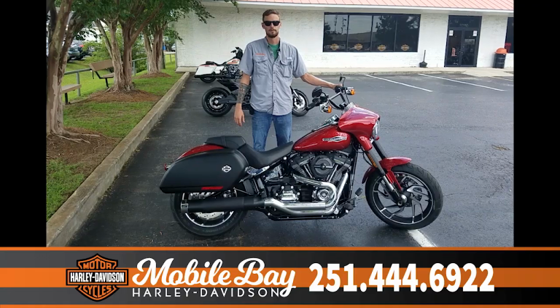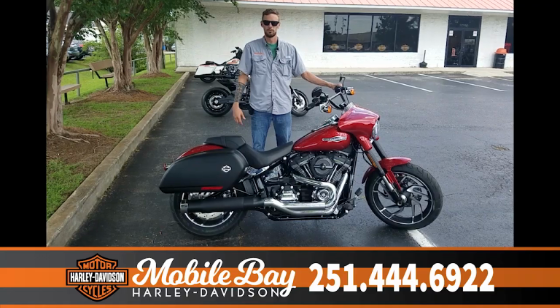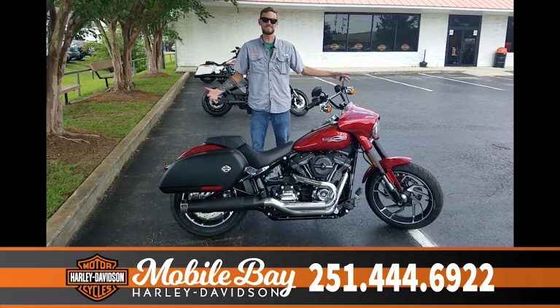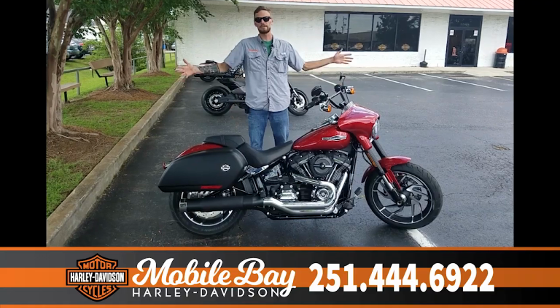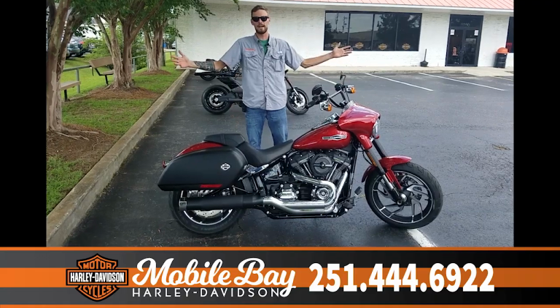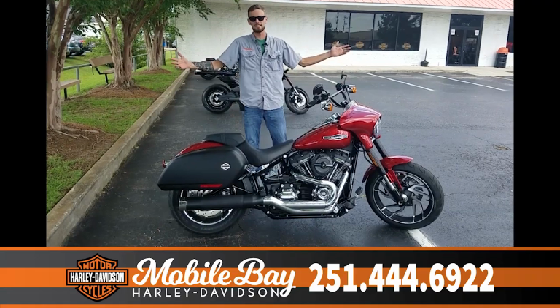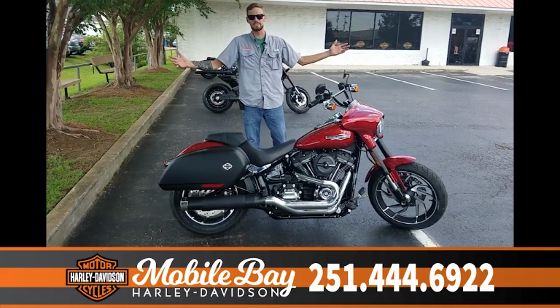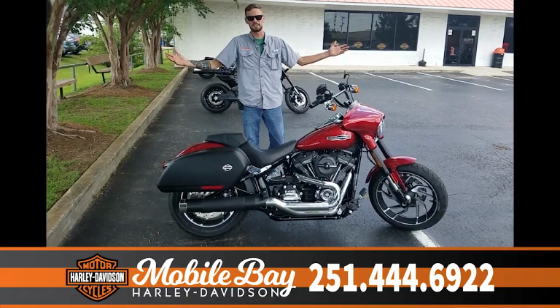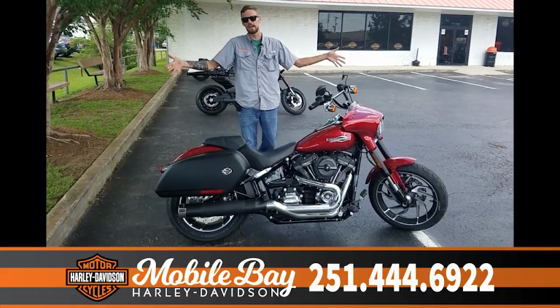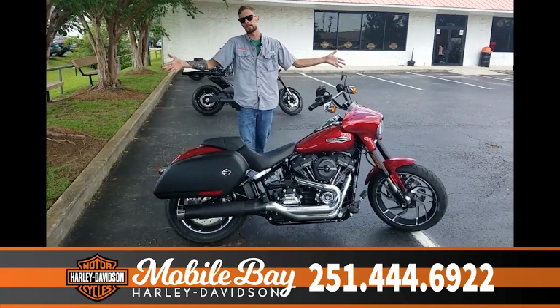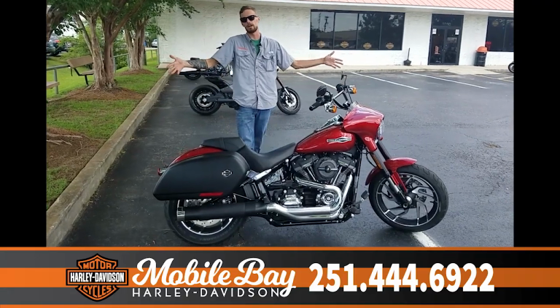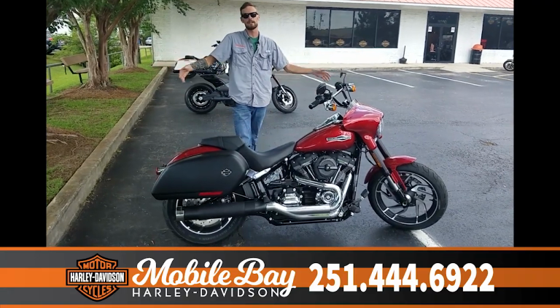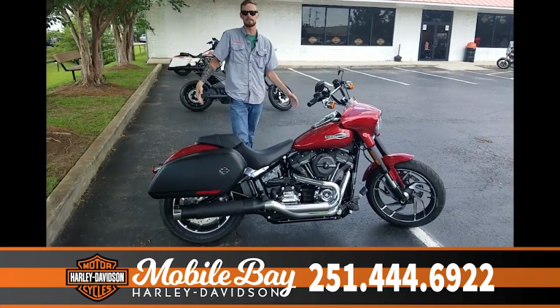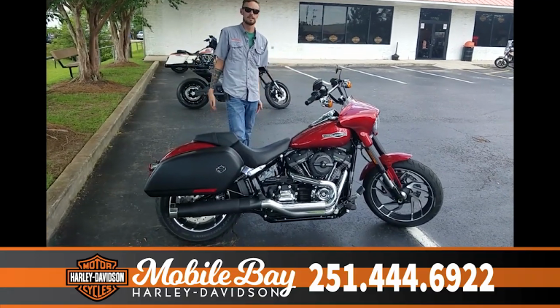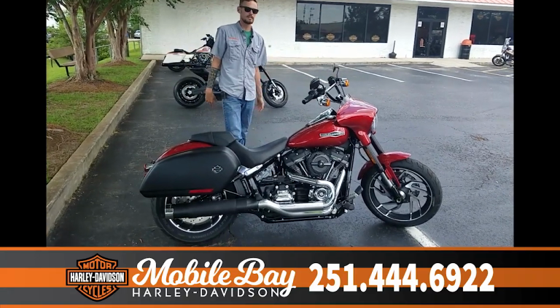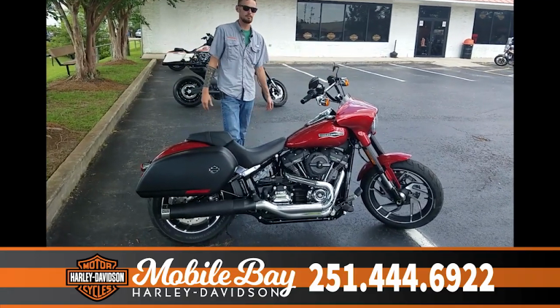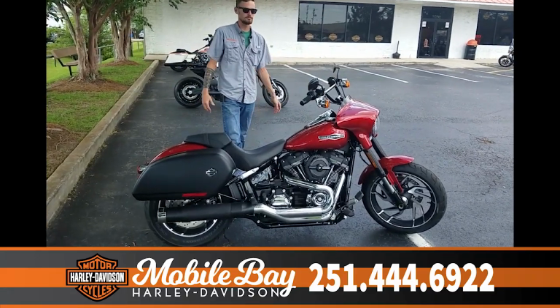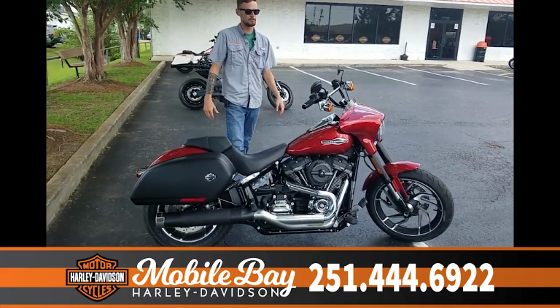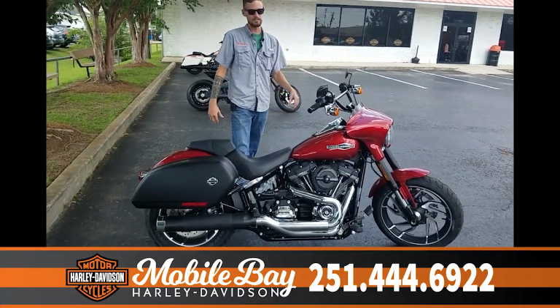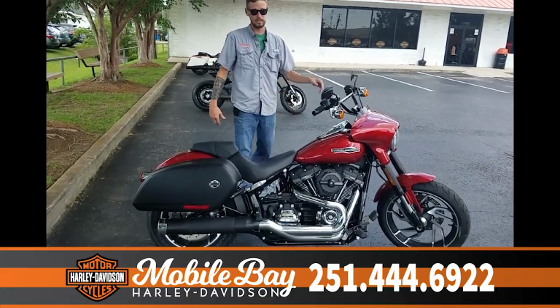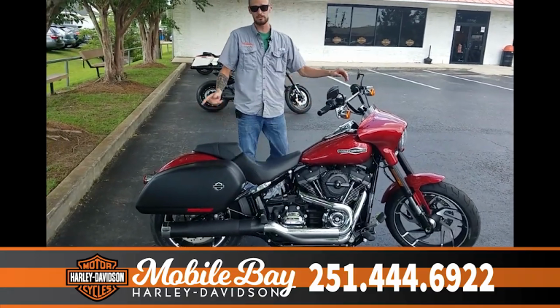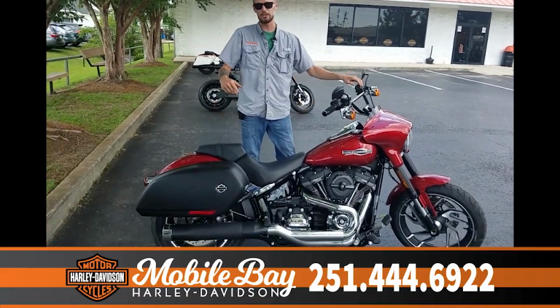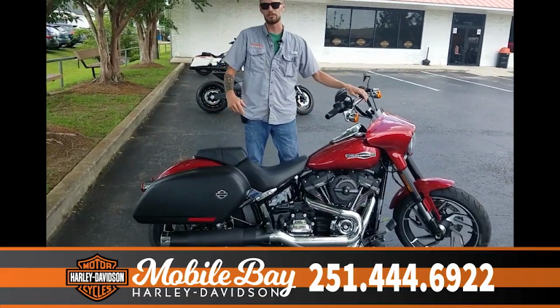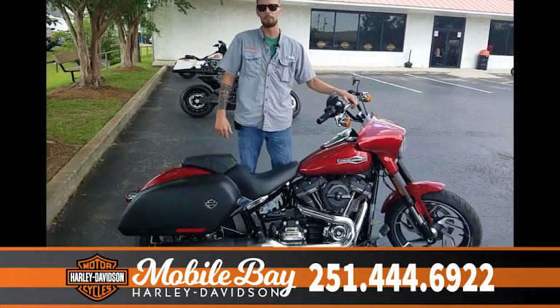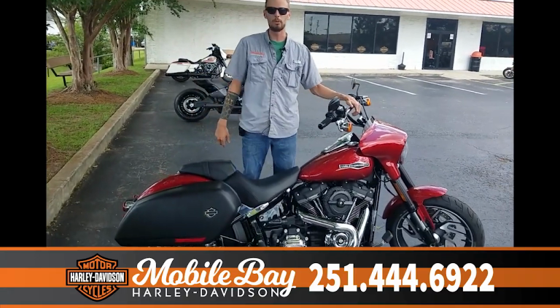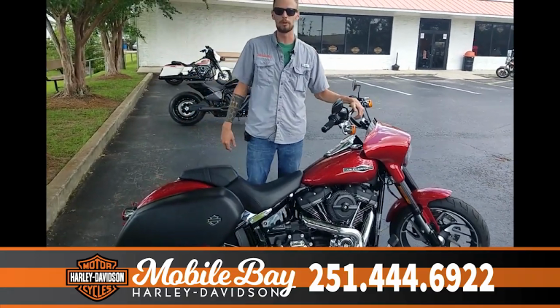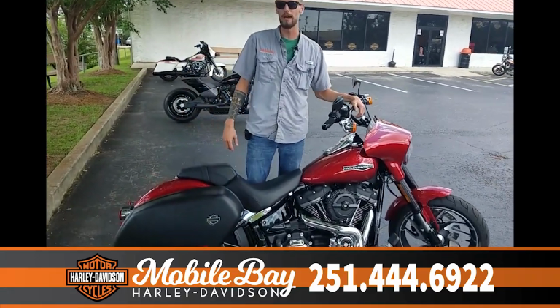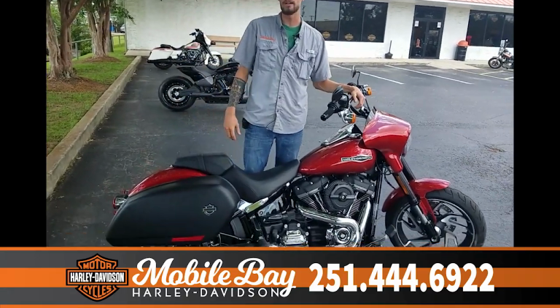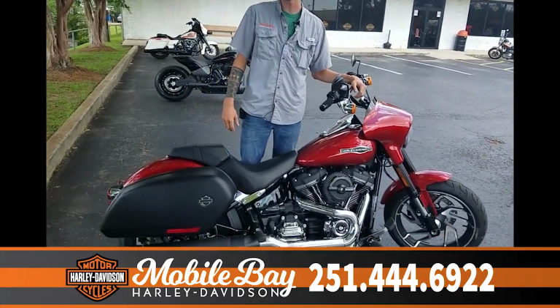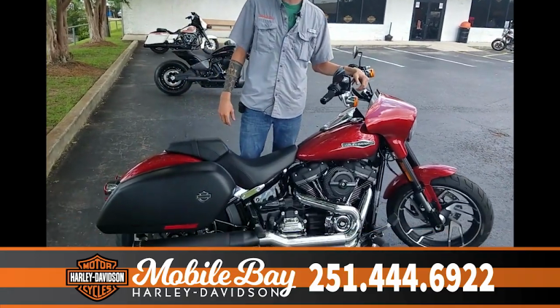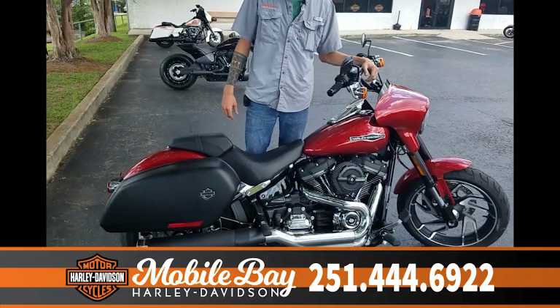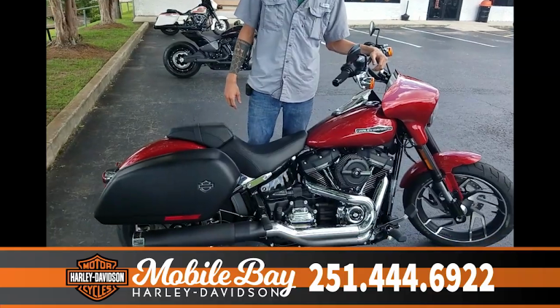What's up, guys? It's the Knight Rider coming to you from Mobile Bay Harley-Davidson.